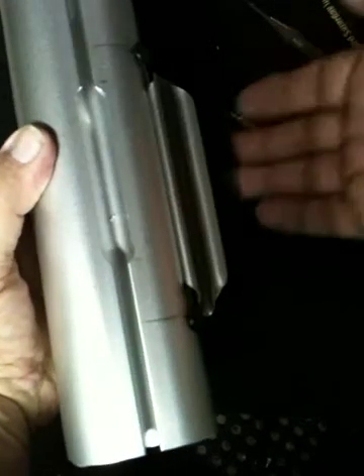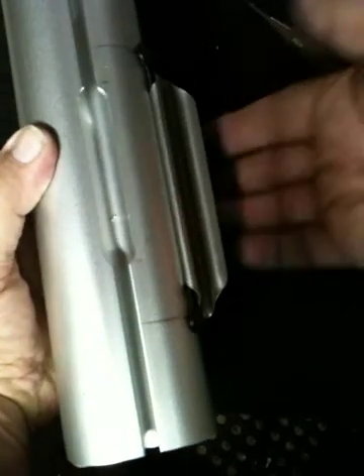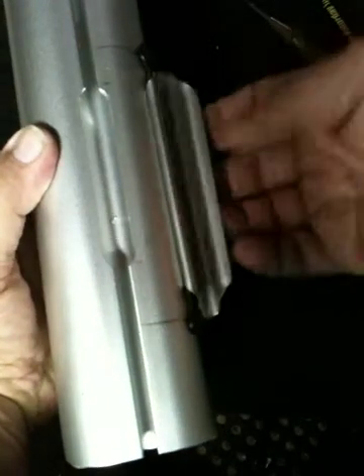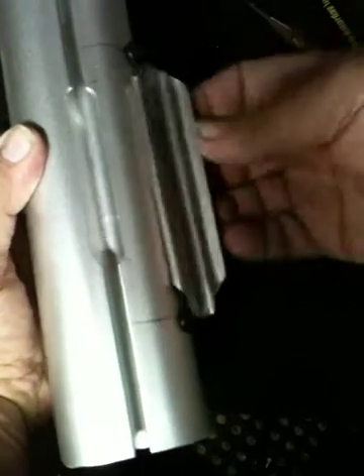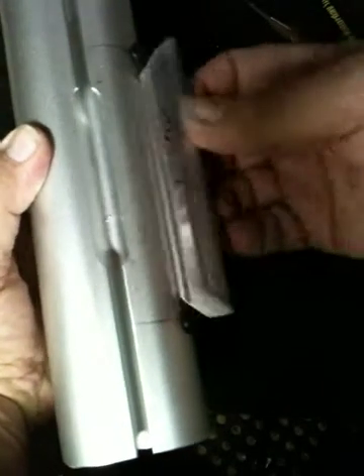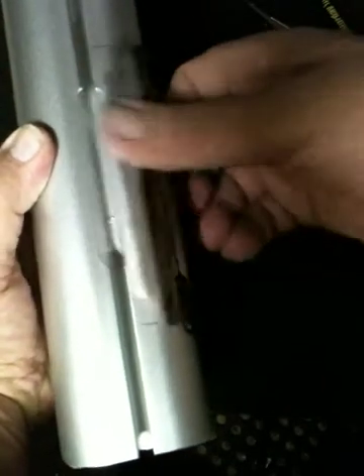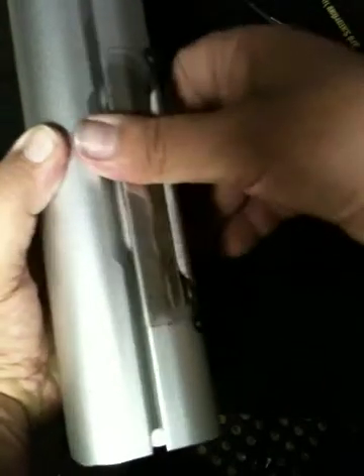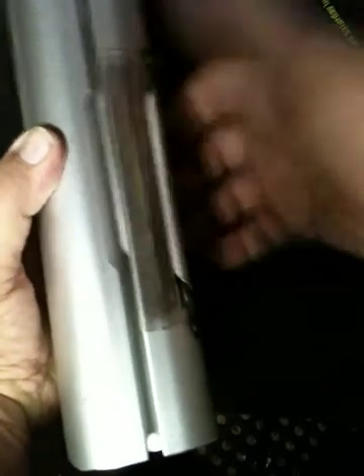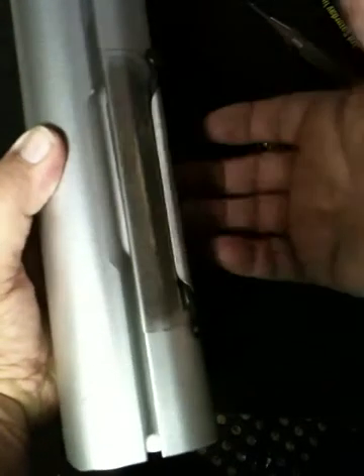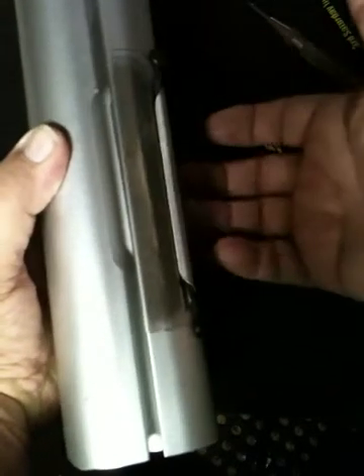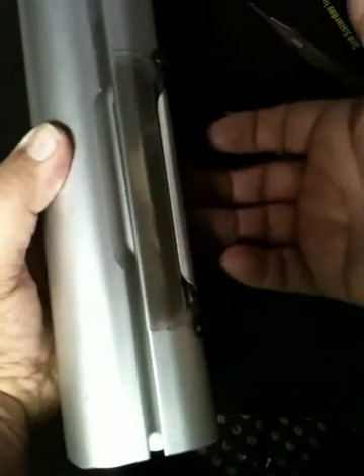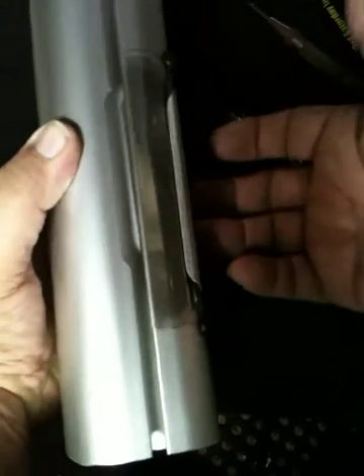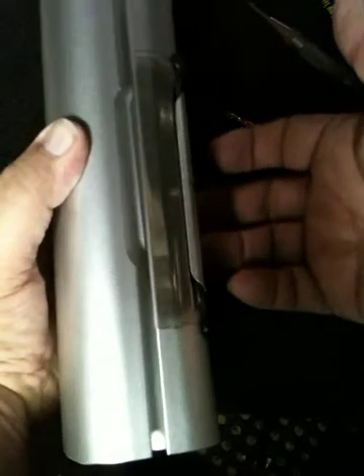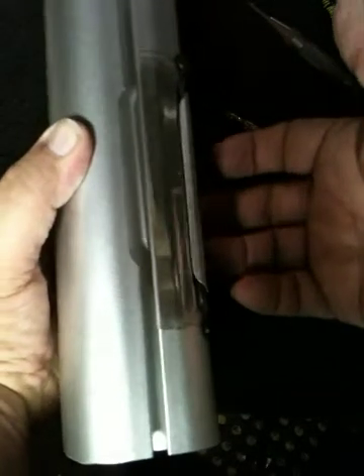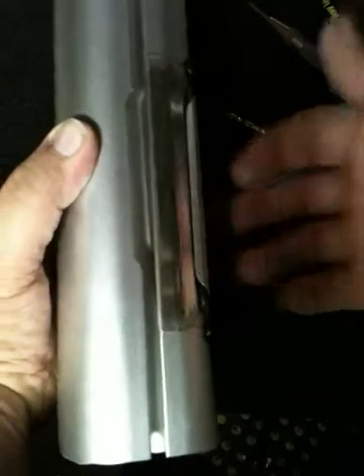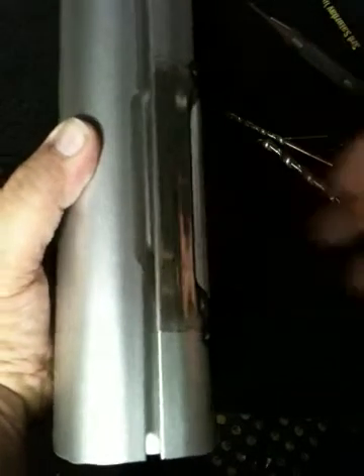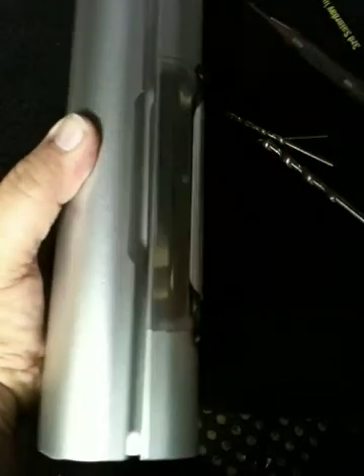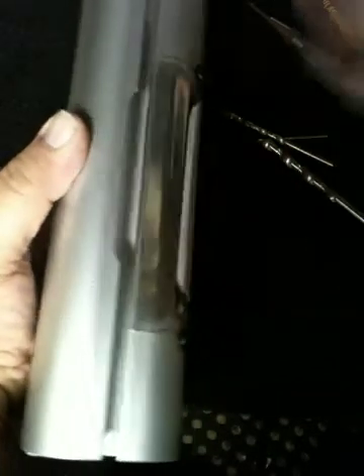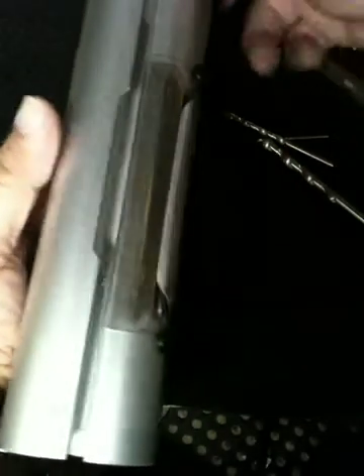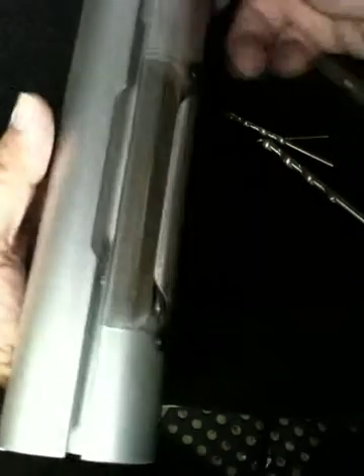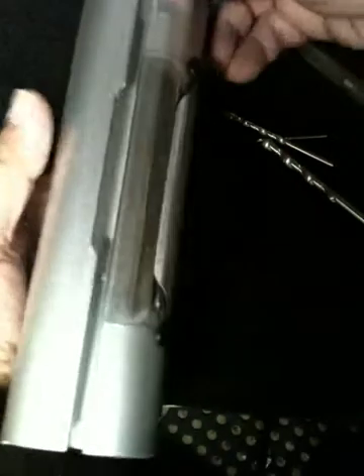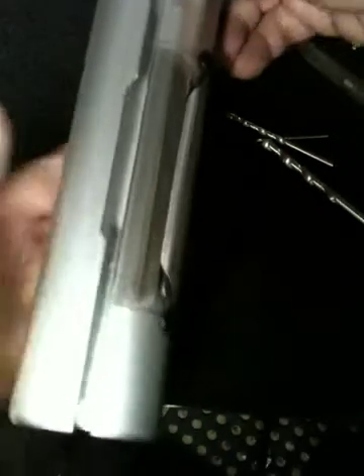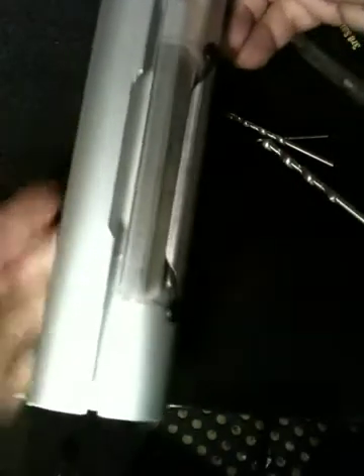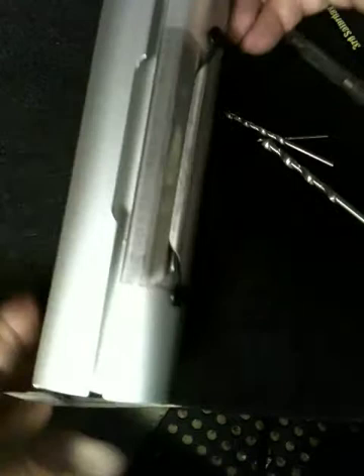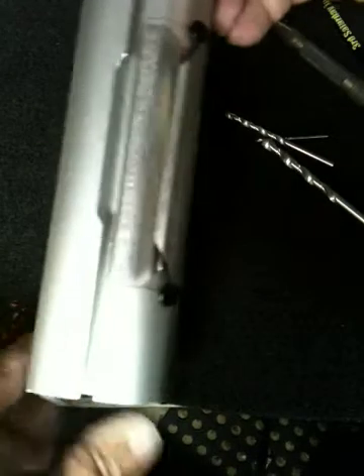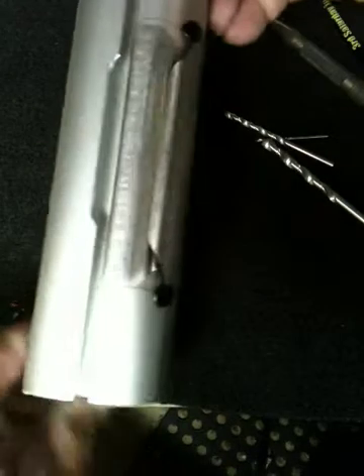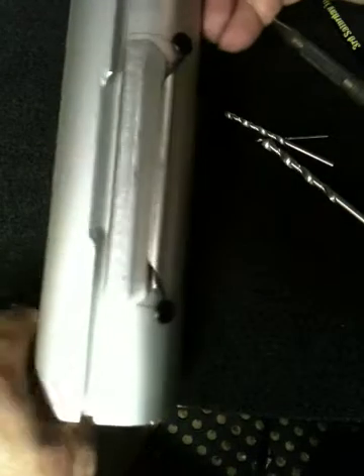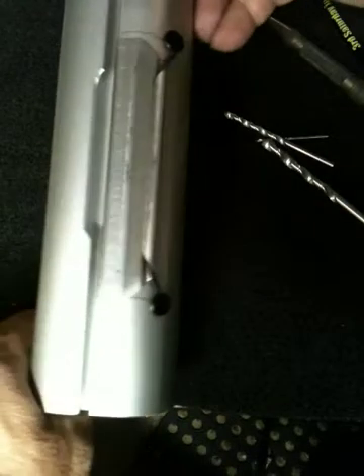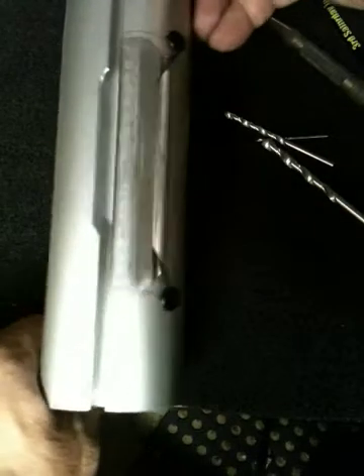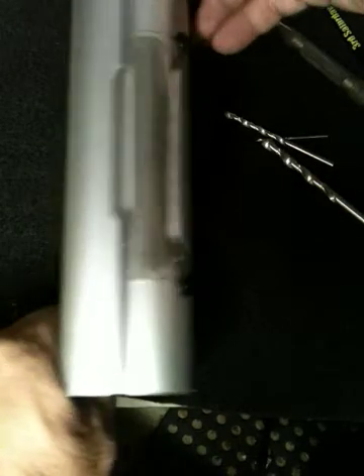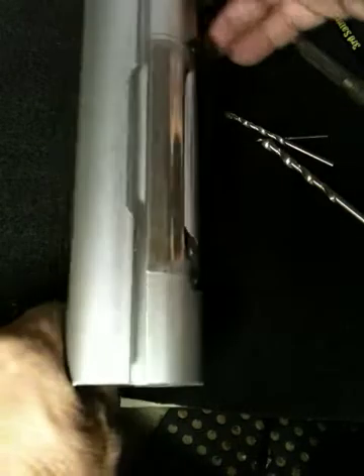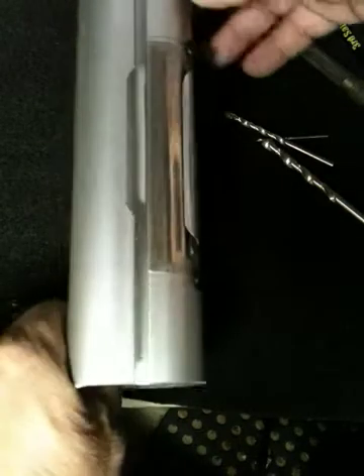Push to open, push to close. Thank you for viewing this installation.